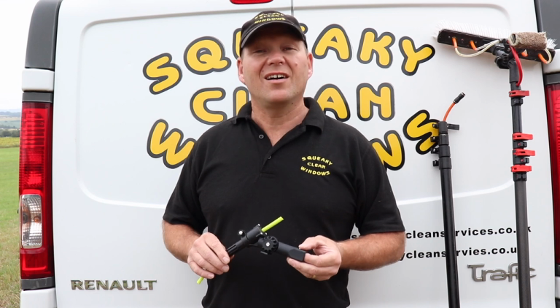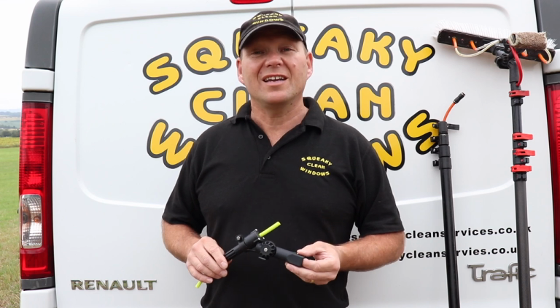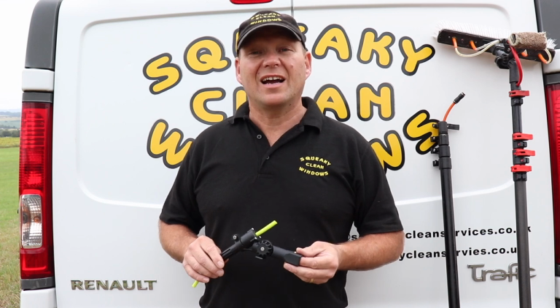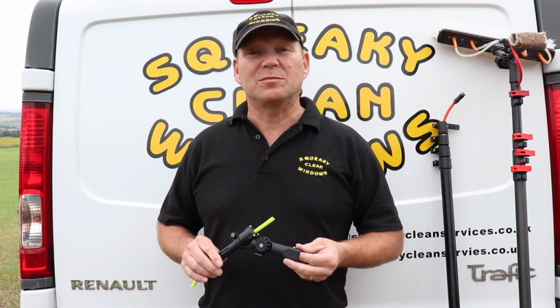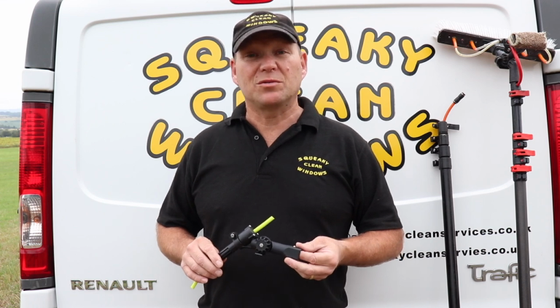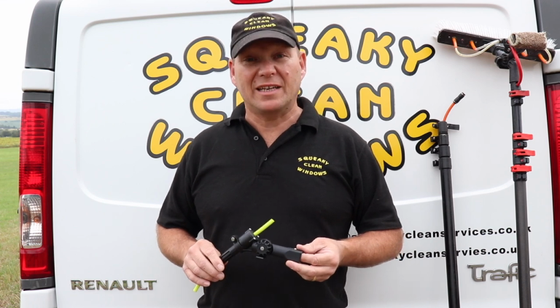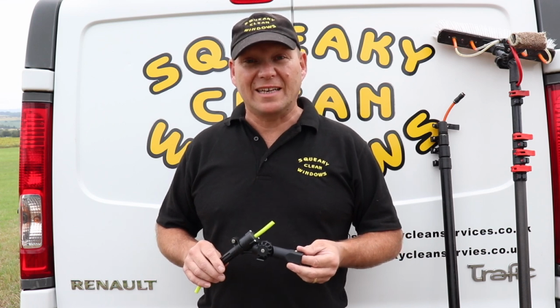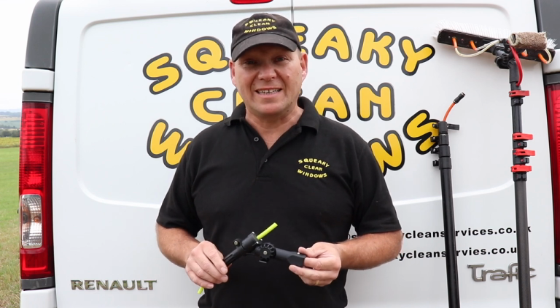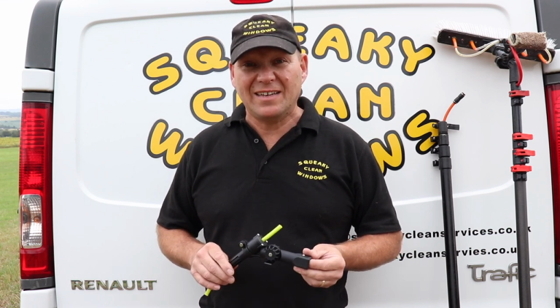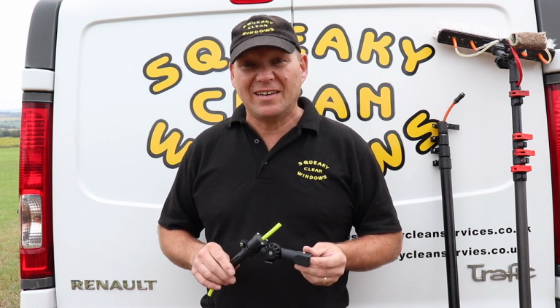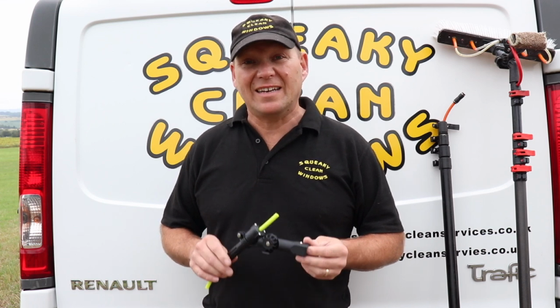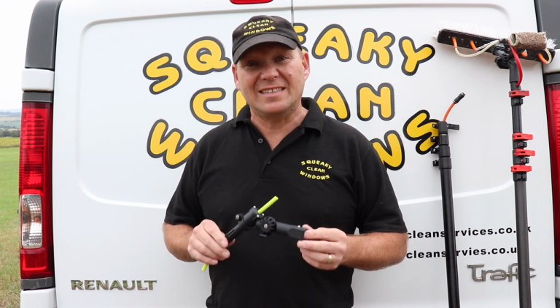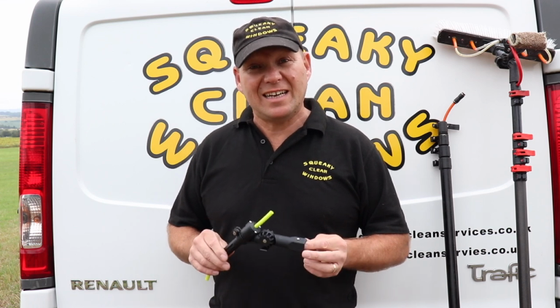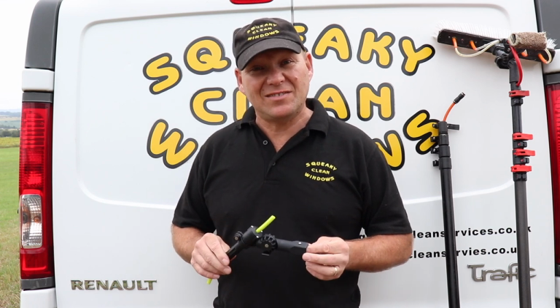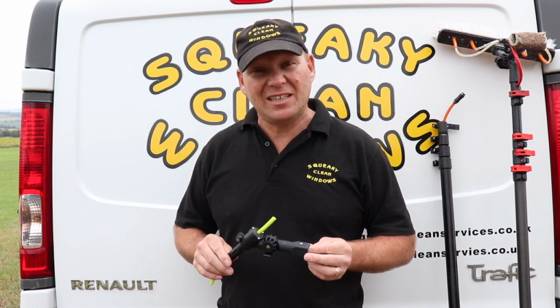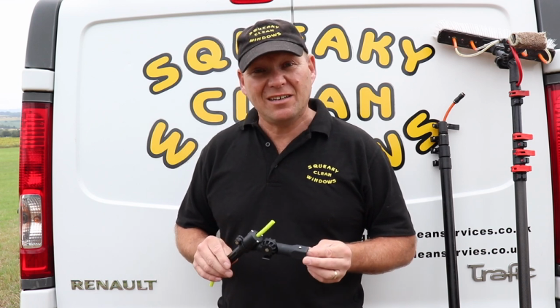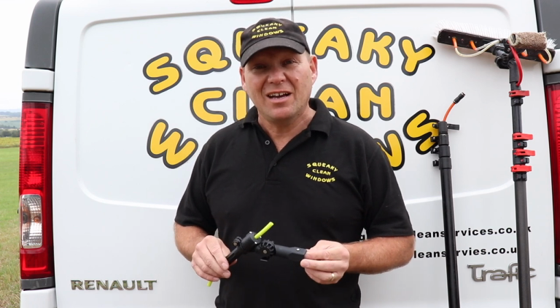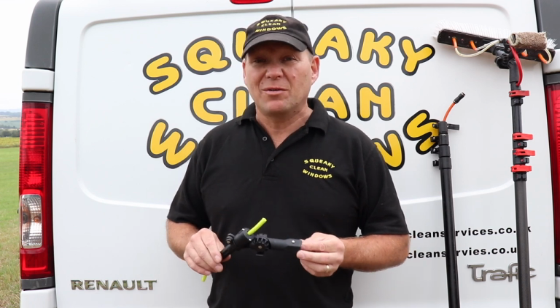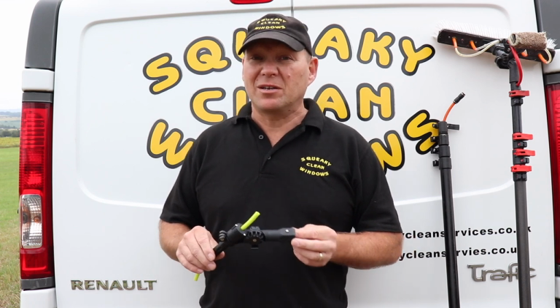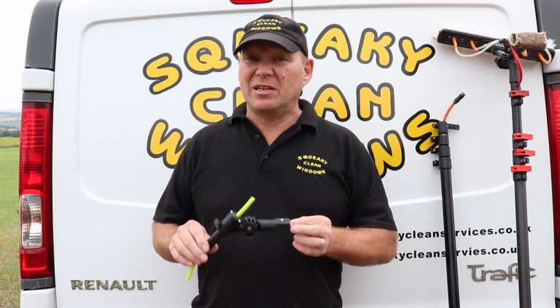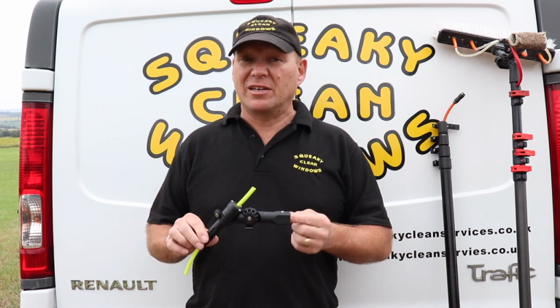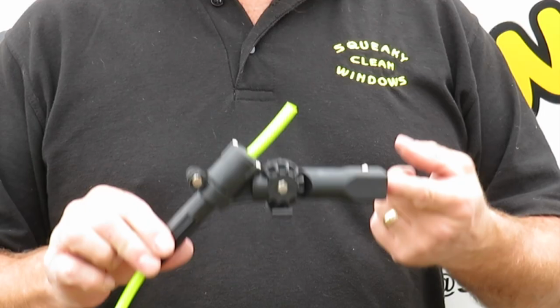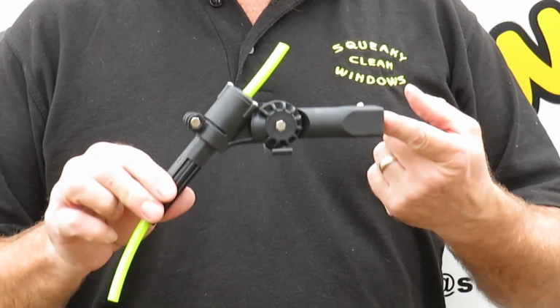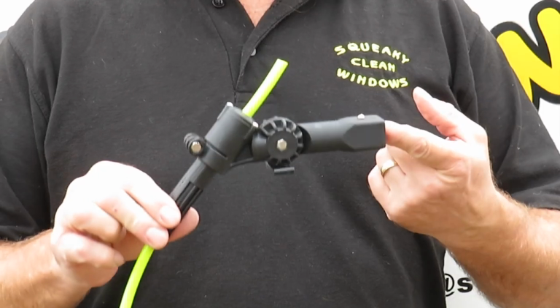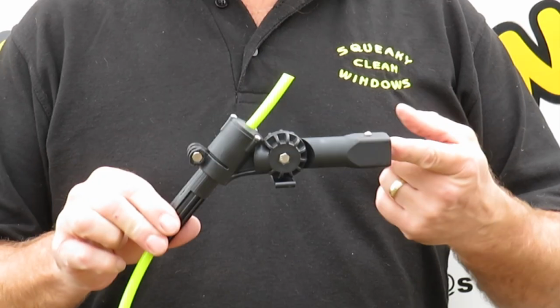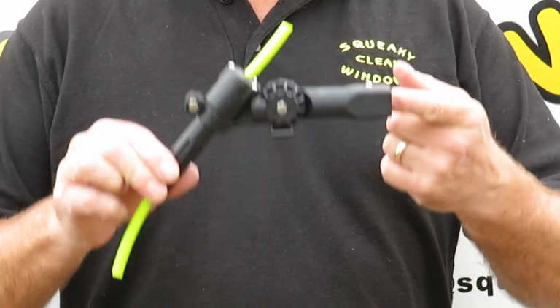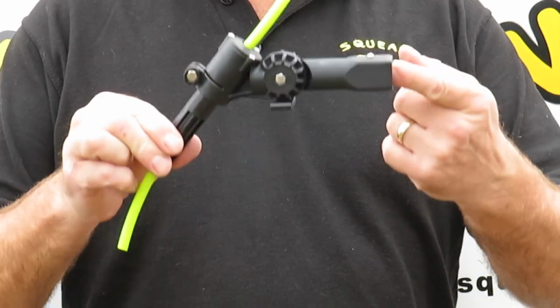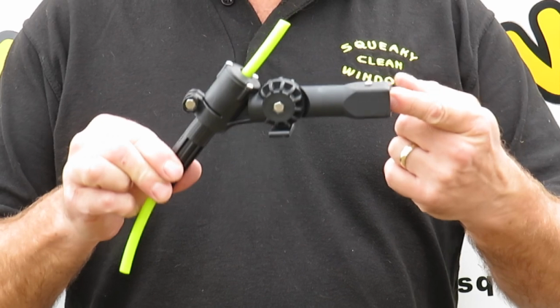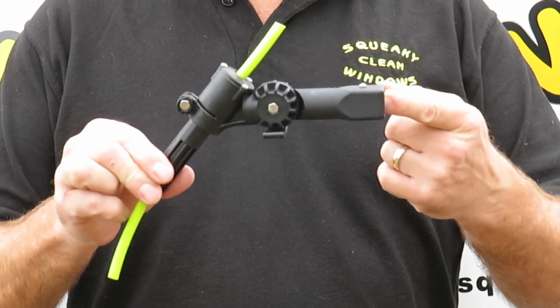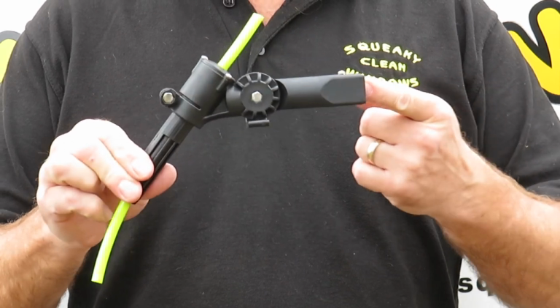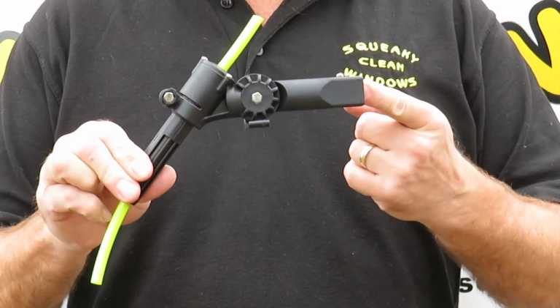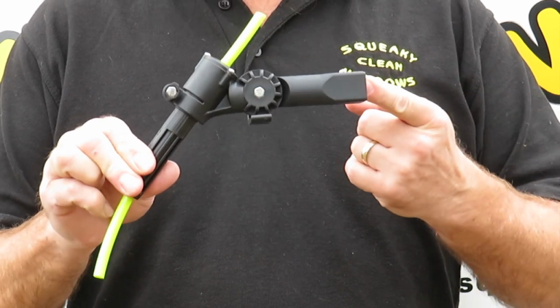Hi, I'm Squeaky Clean Dave and in today's video we're going to be looking at the Gardner Quick Lock Valve.